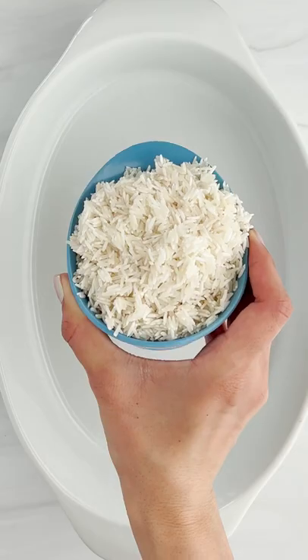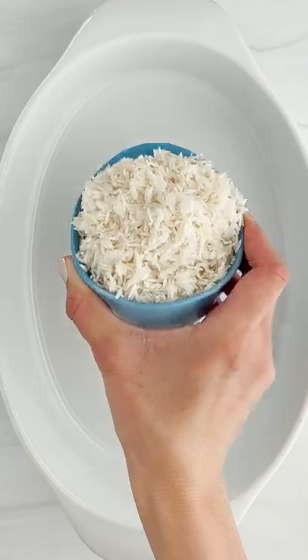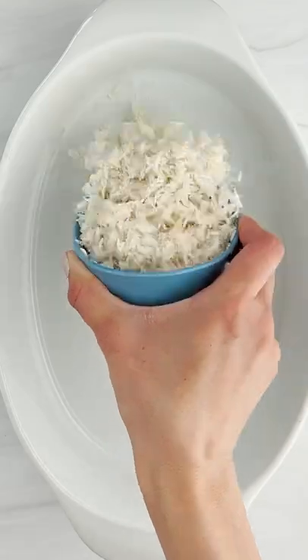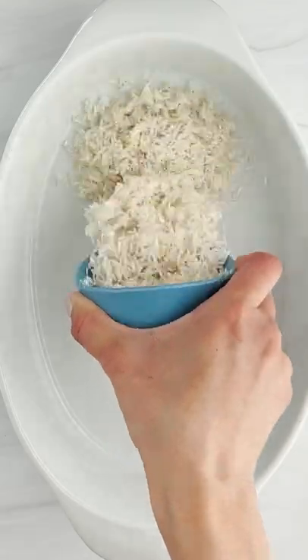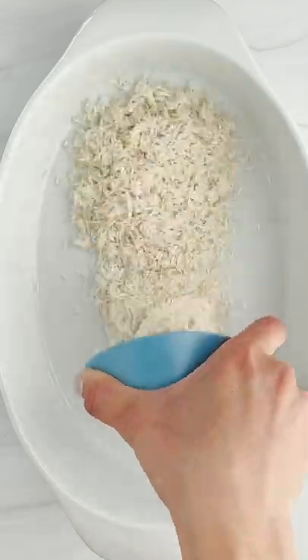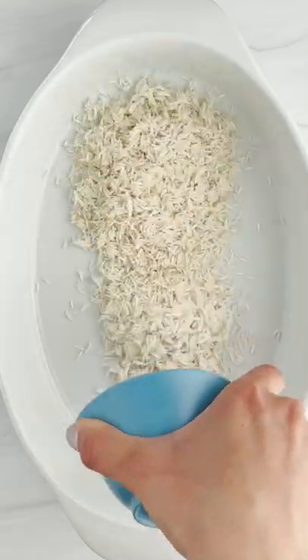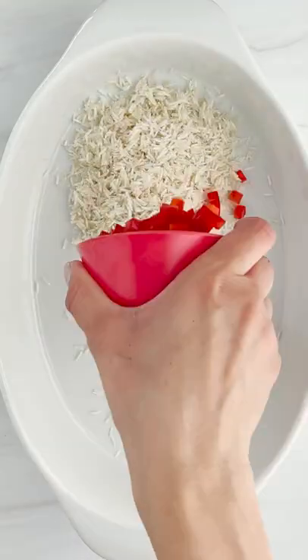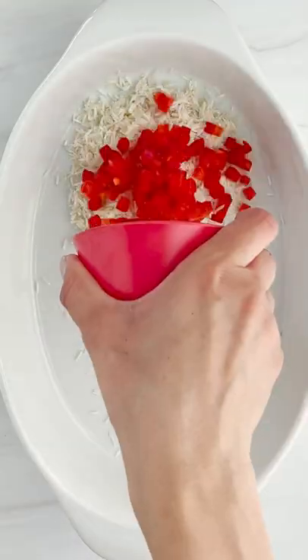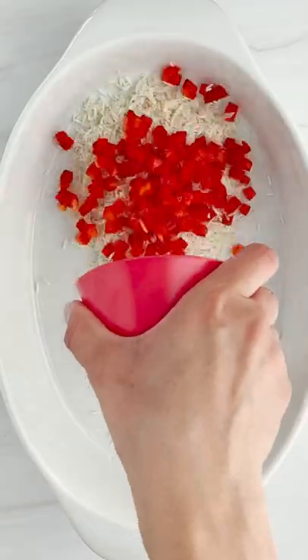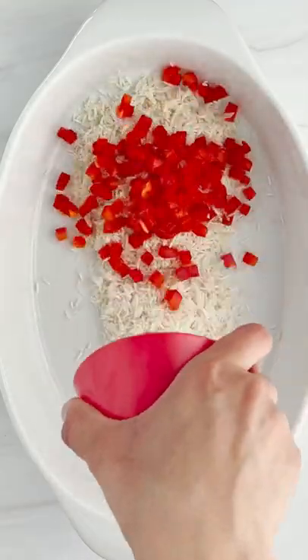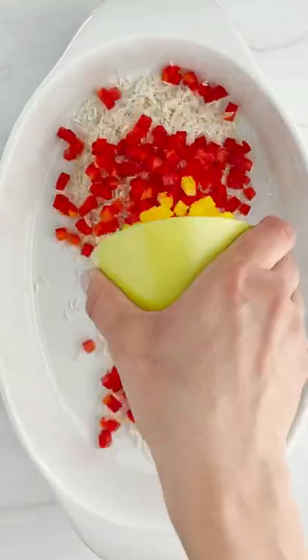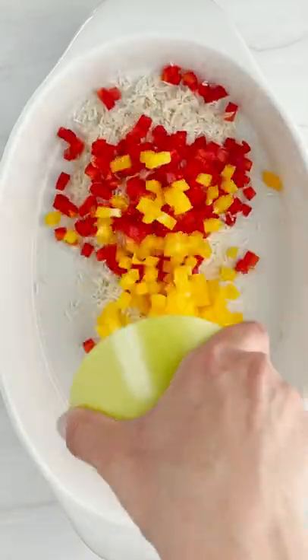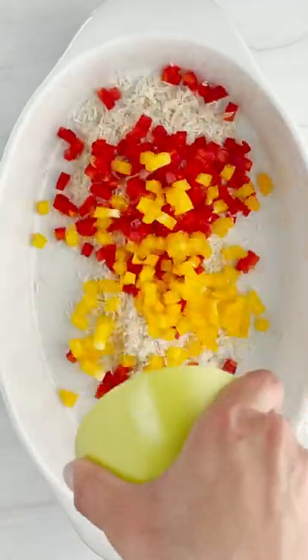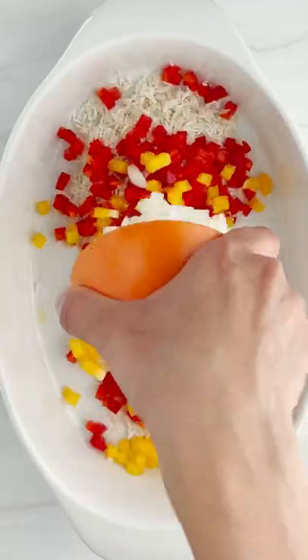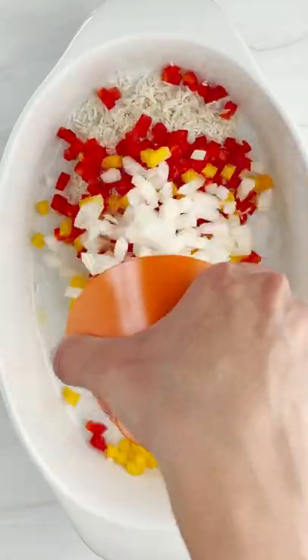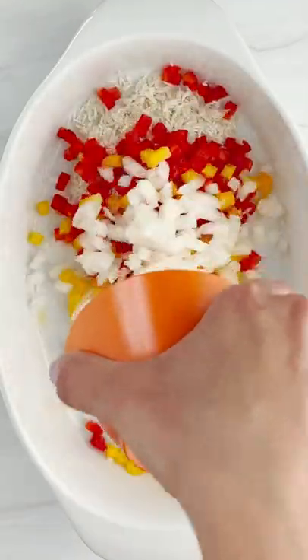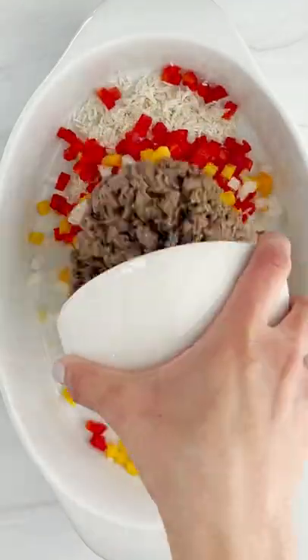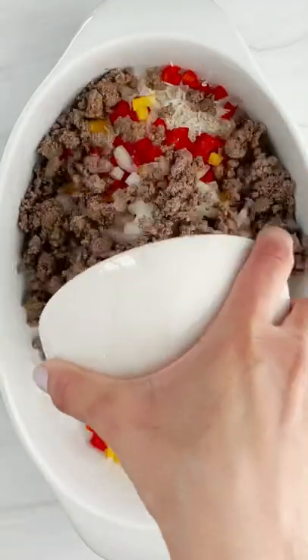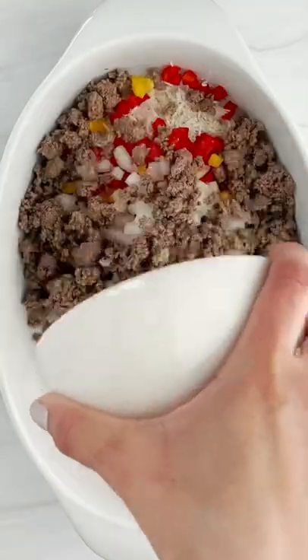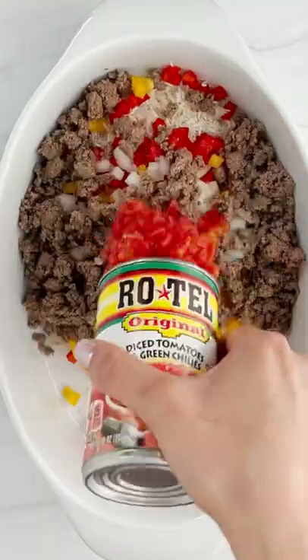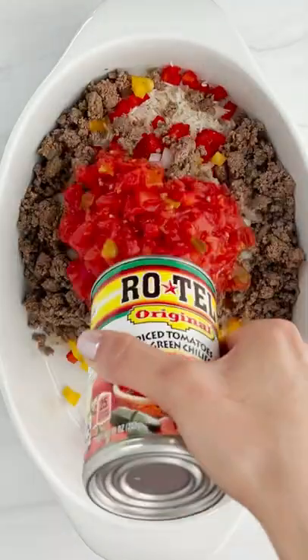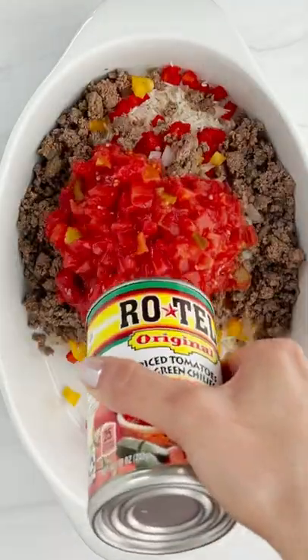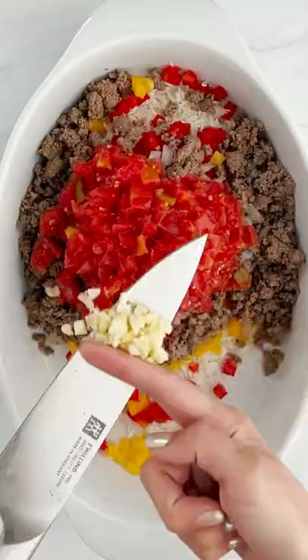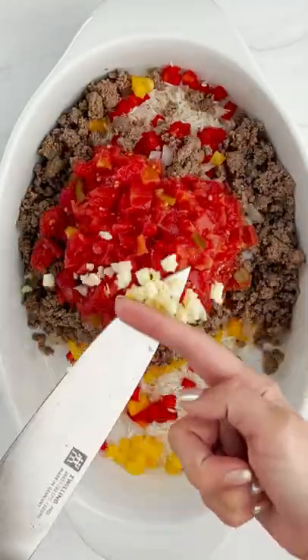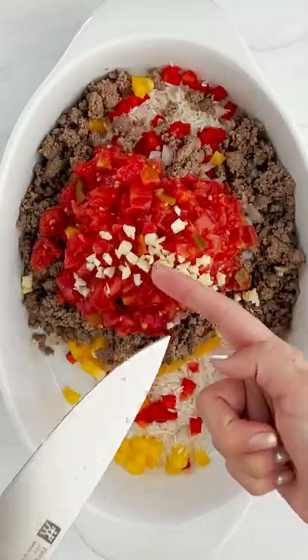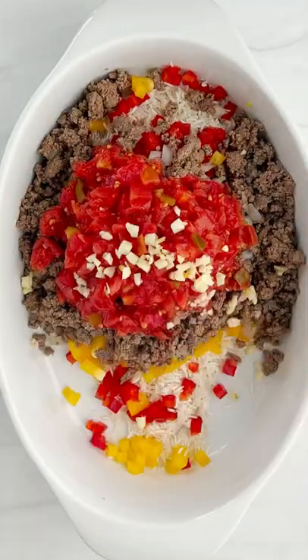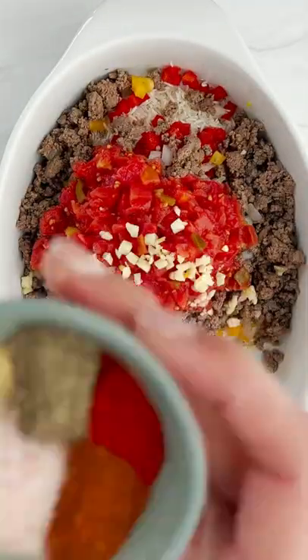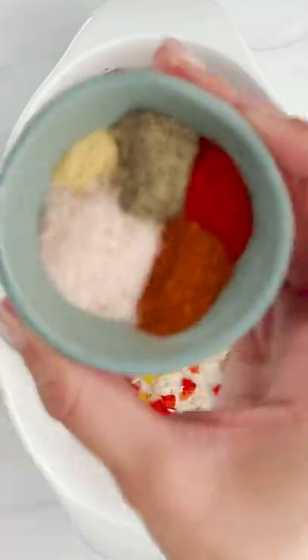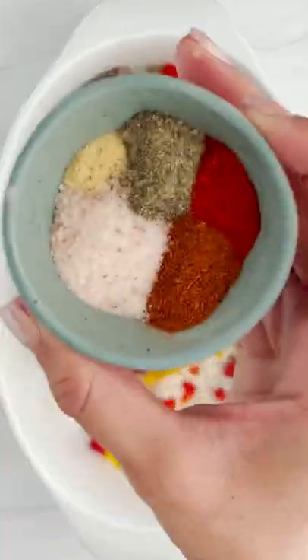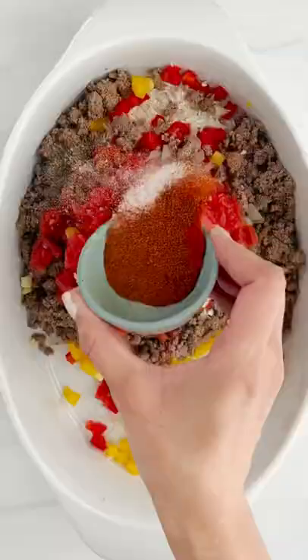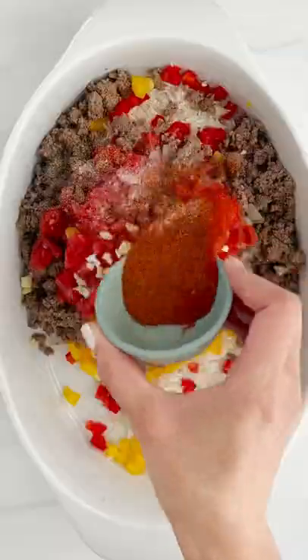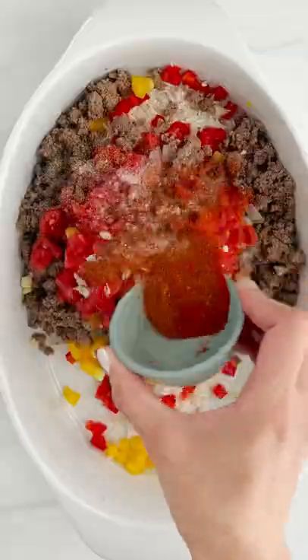Let's make stuffed peppers, but let's unstuff it so that way it's very easy and simple.